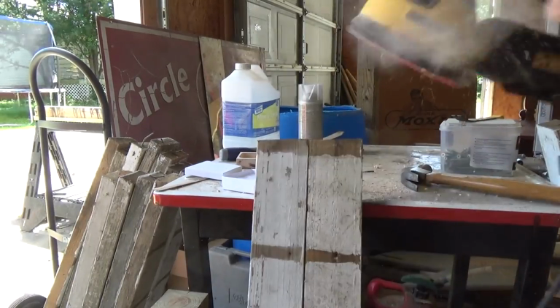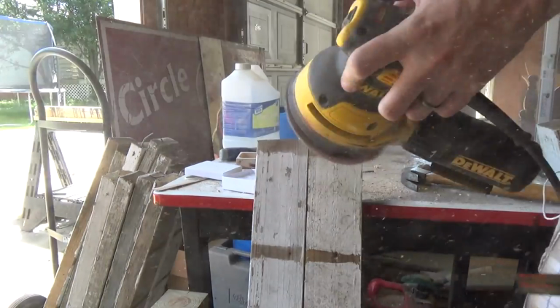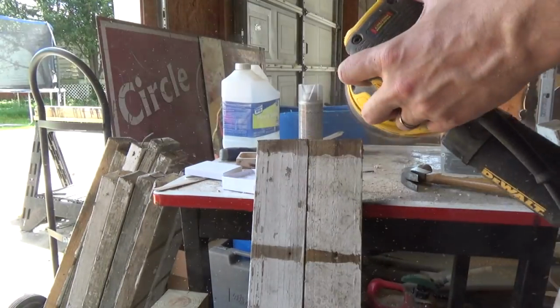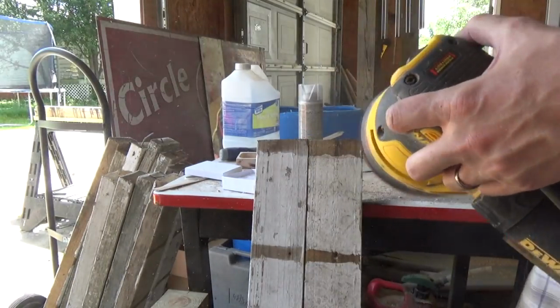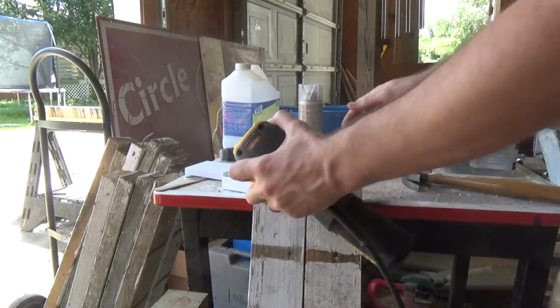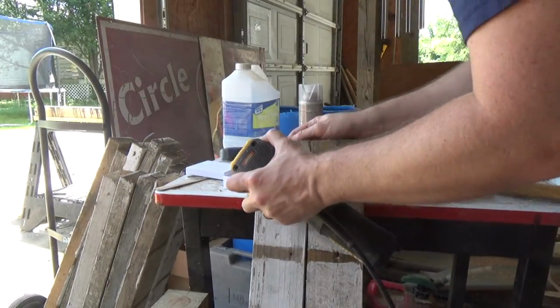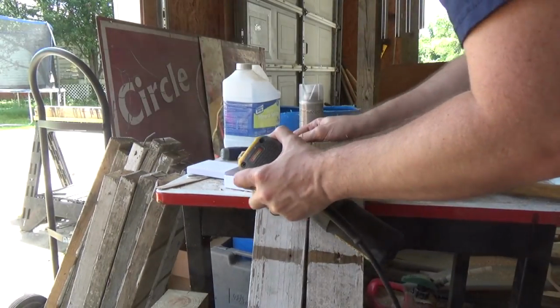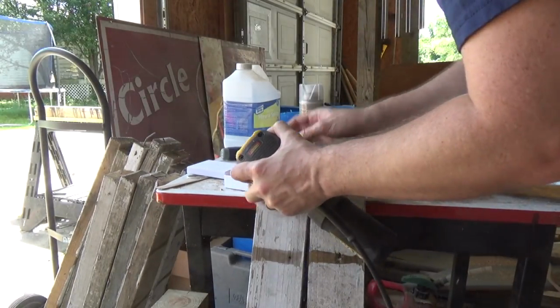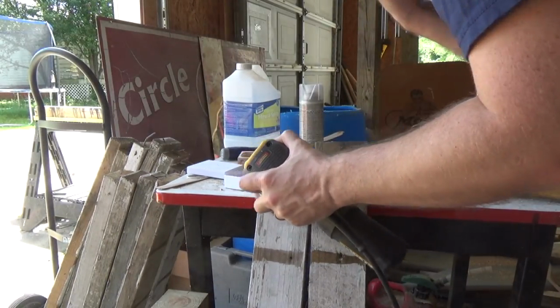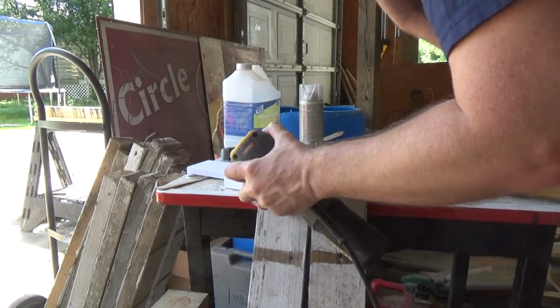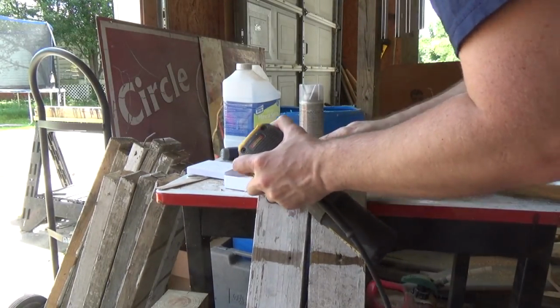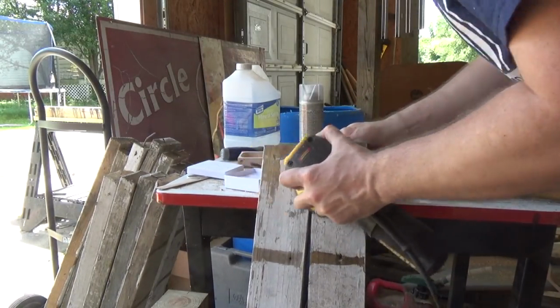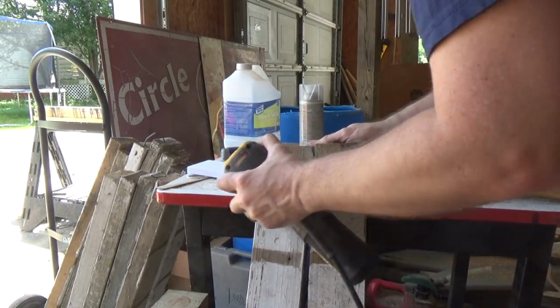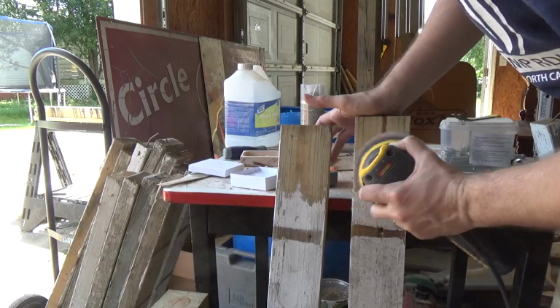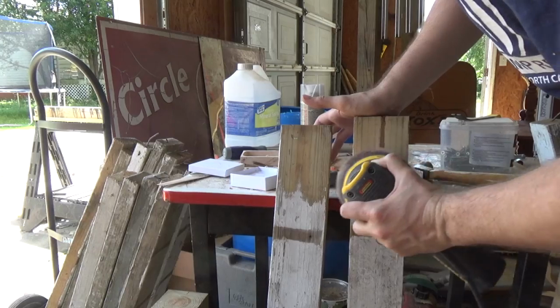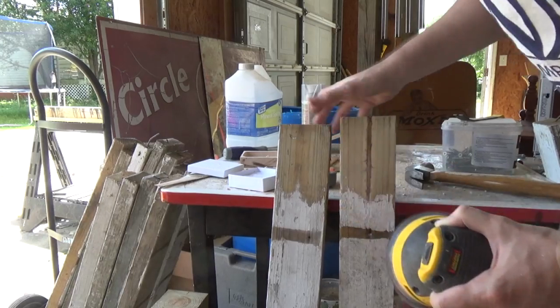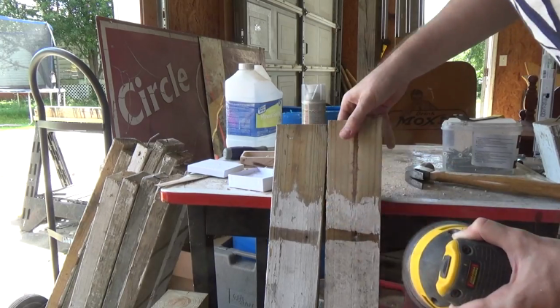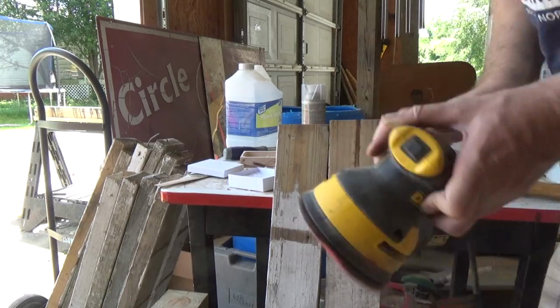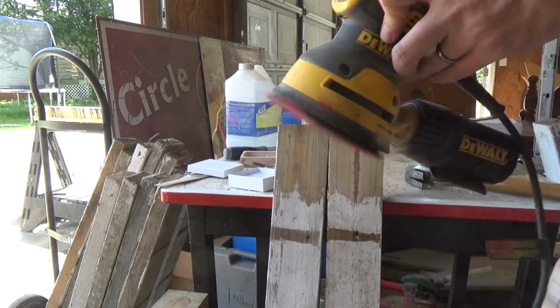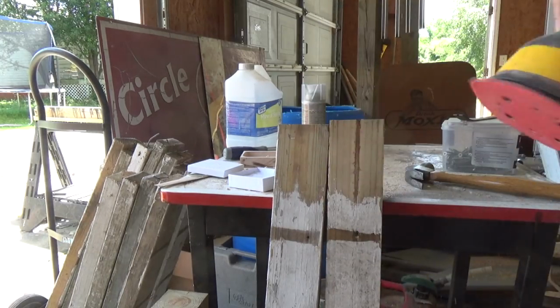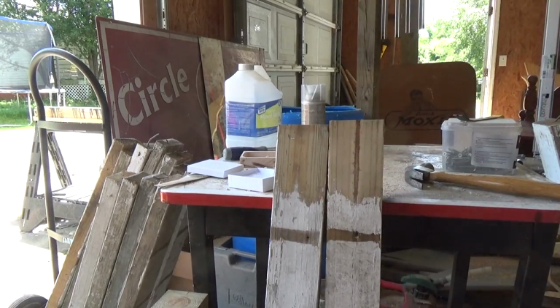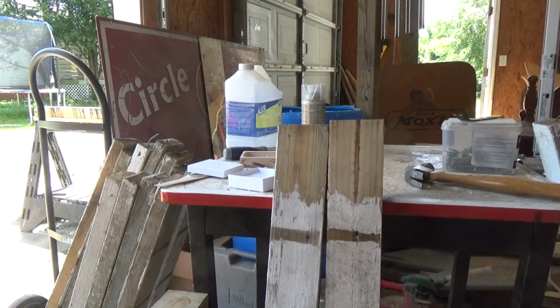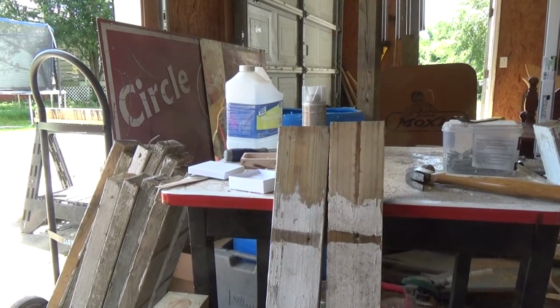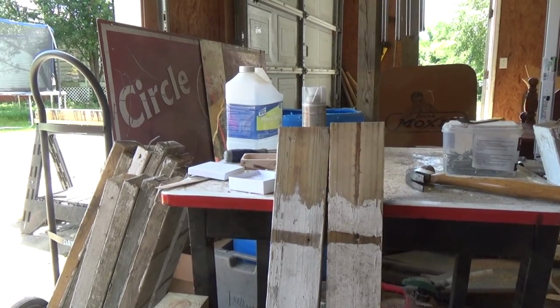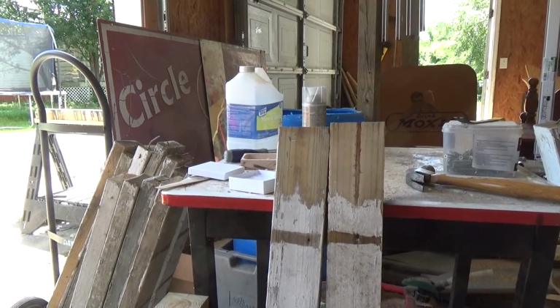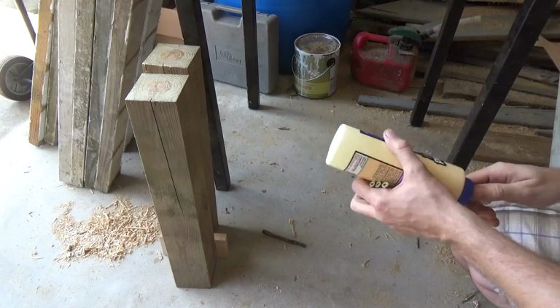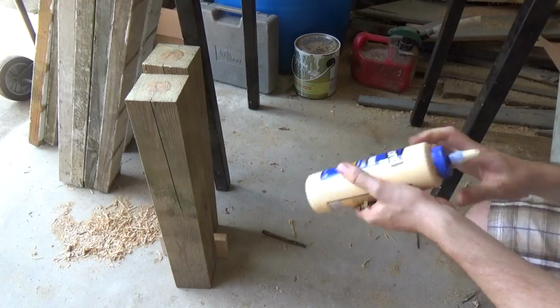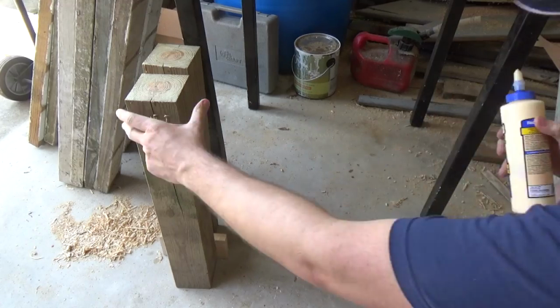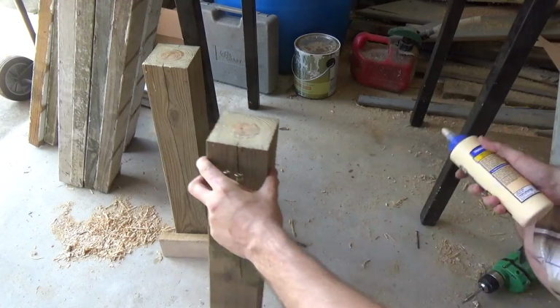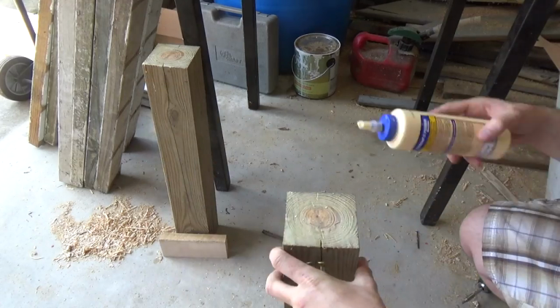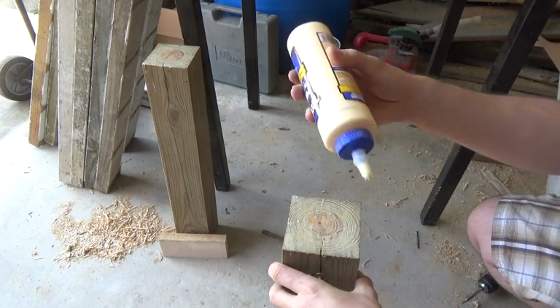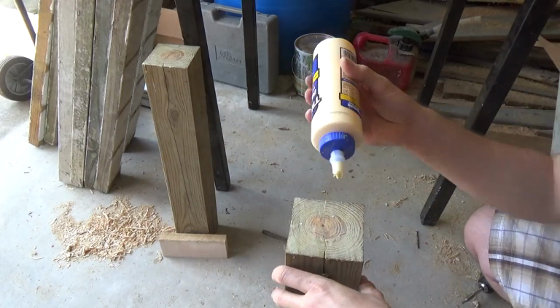Wood glue doesn't adhere very well to paint, so I'm just sanding off the part that's going to be attached to the legs.